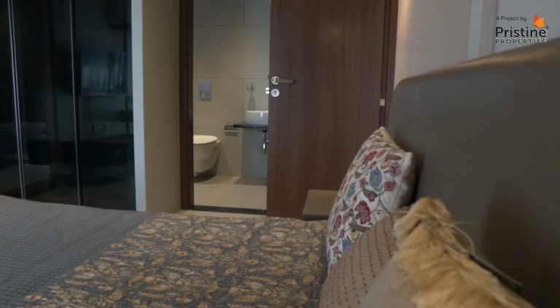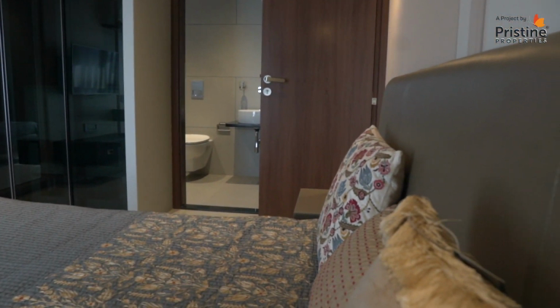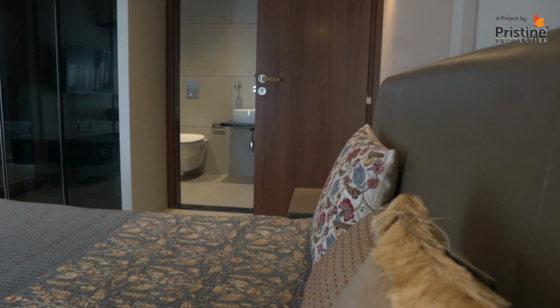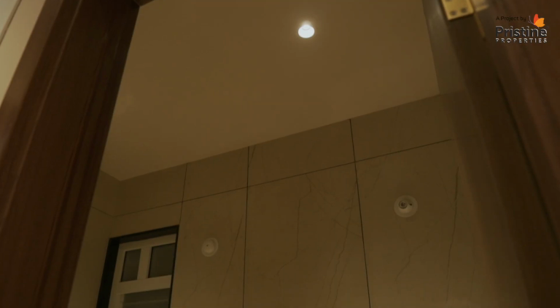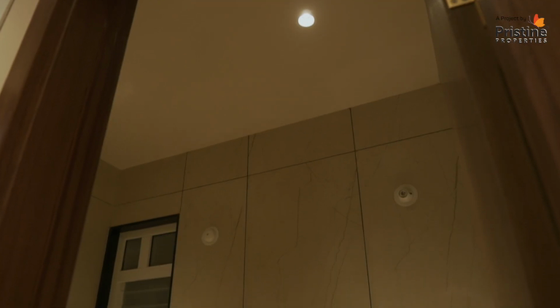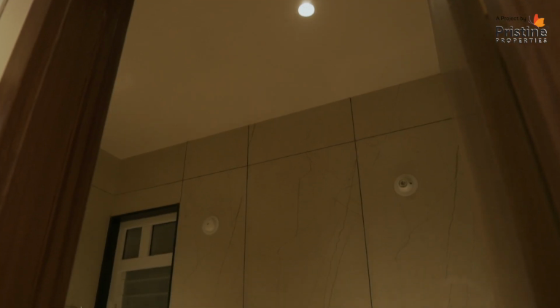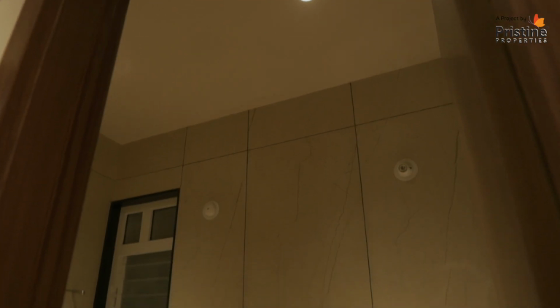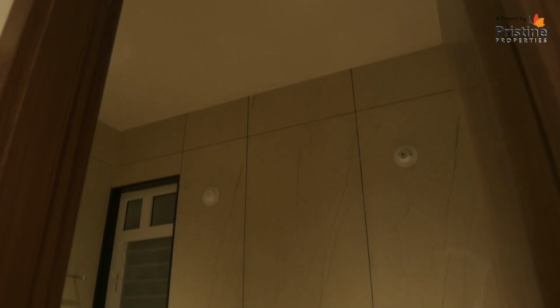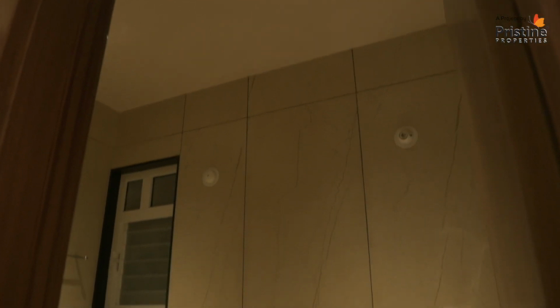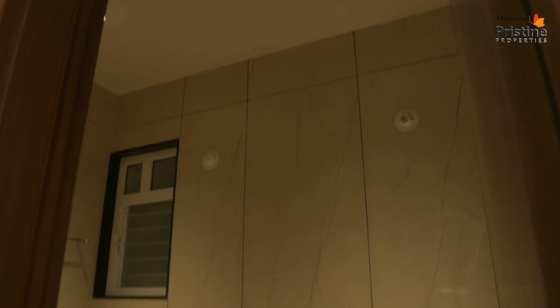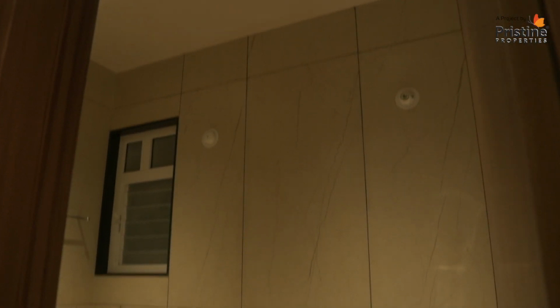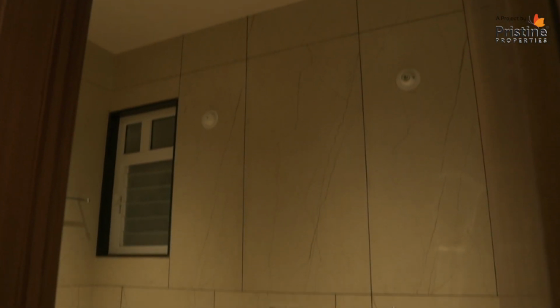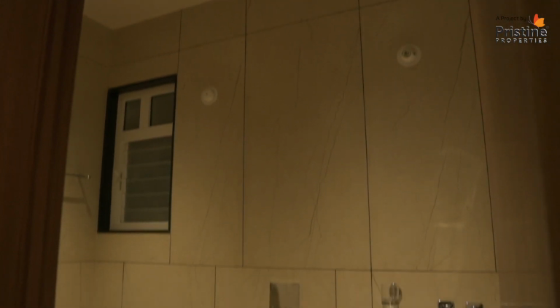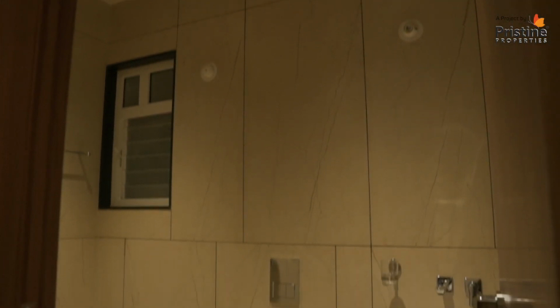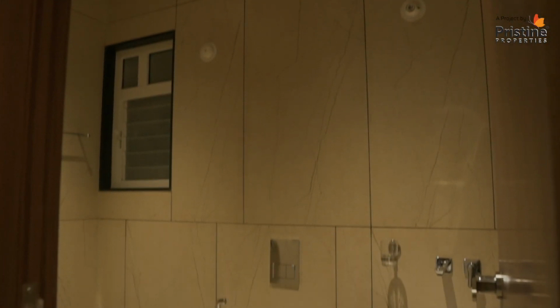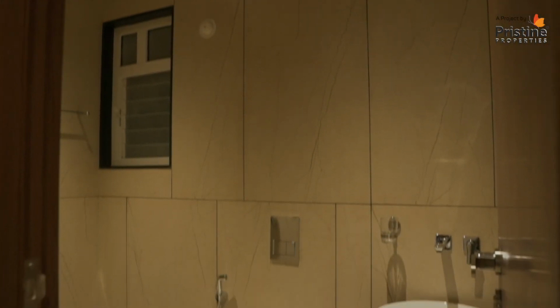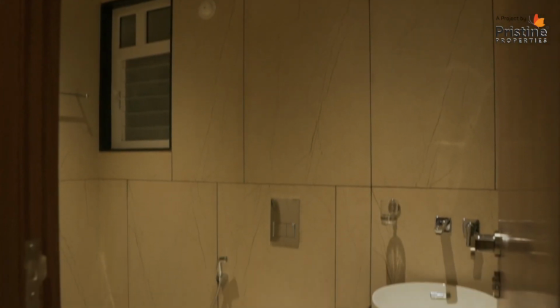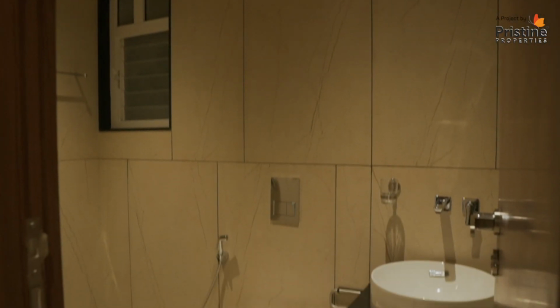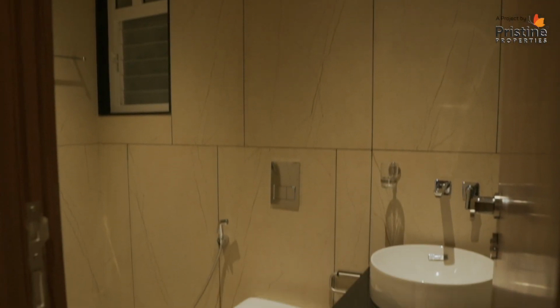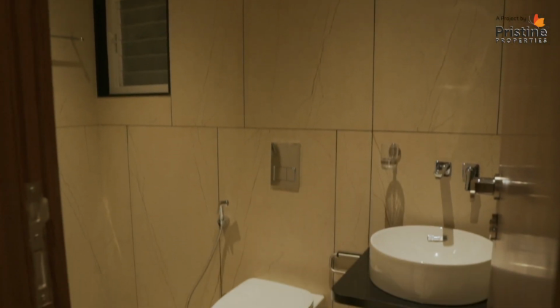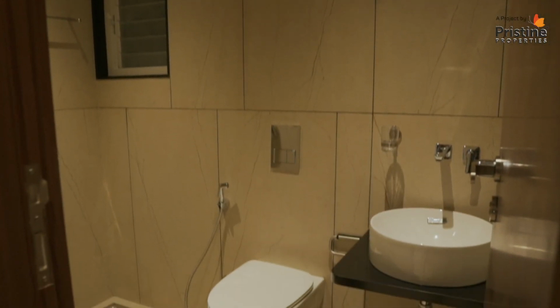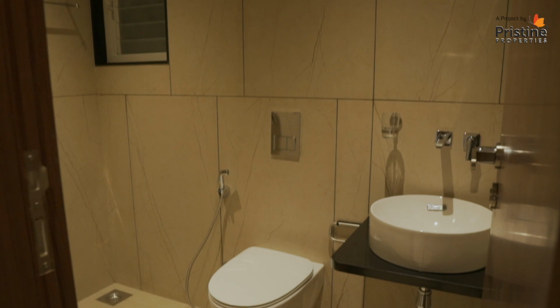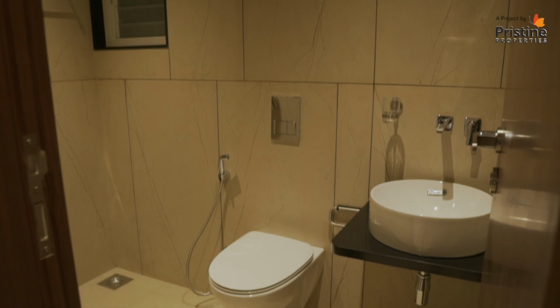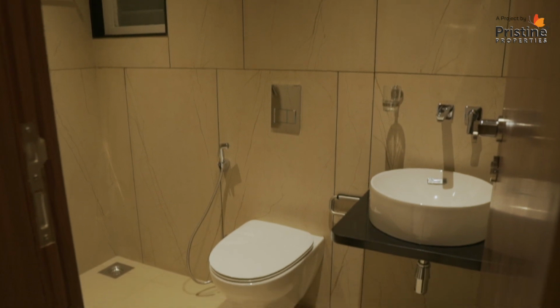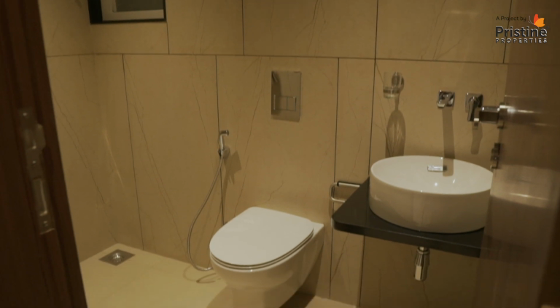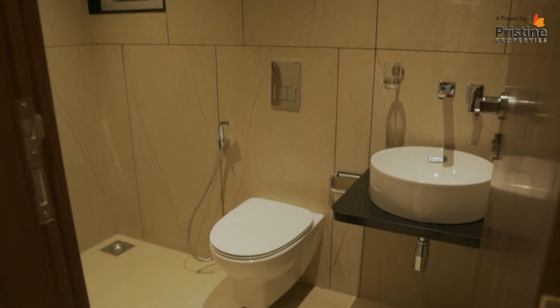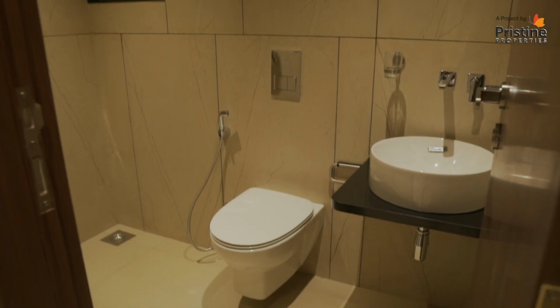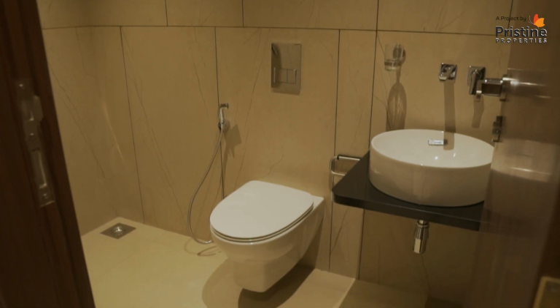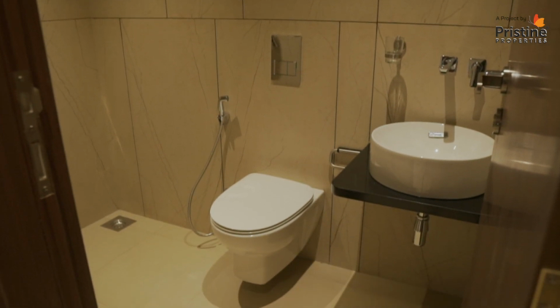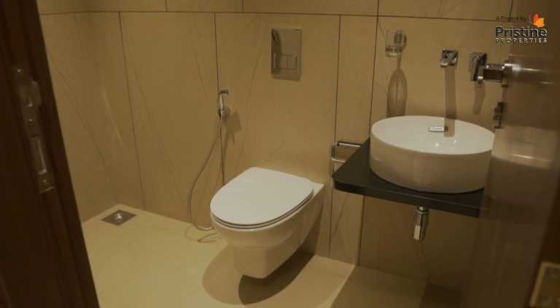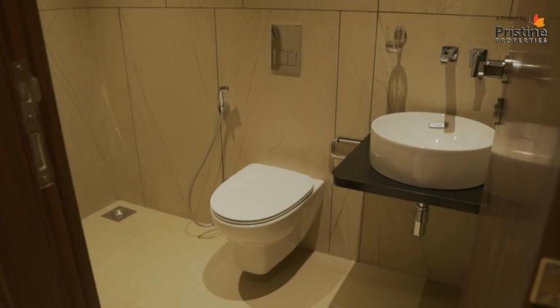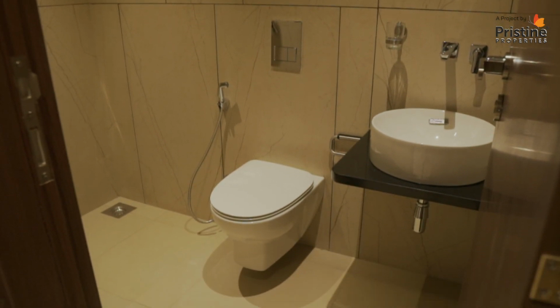All the bathrooms have anti-skid flooring and have used premium quality tiles.